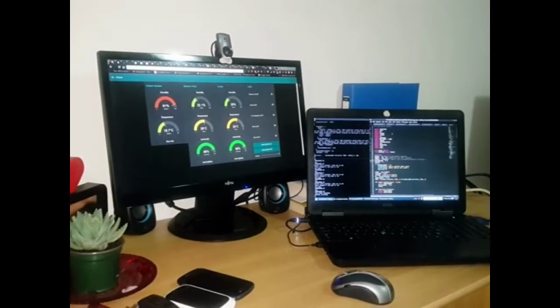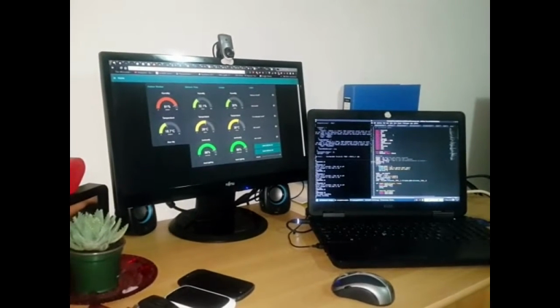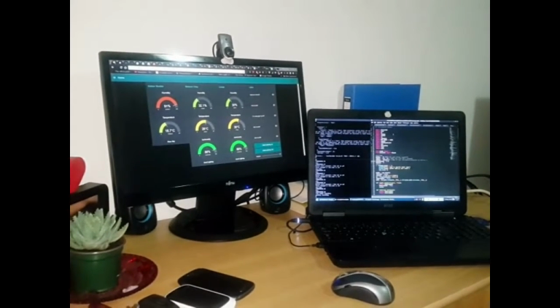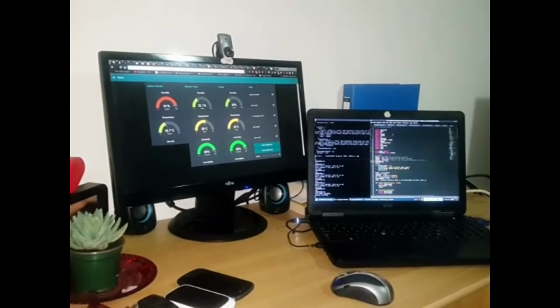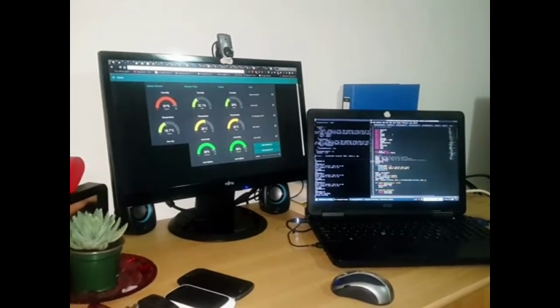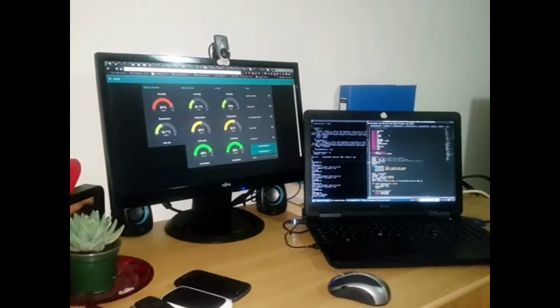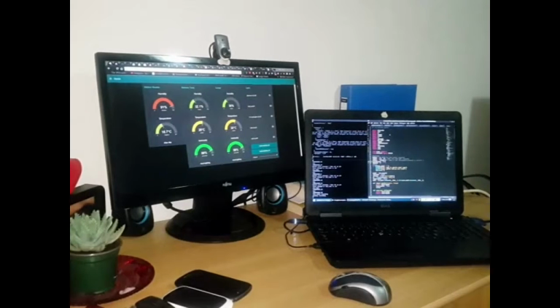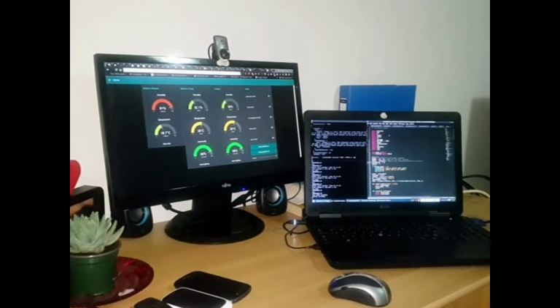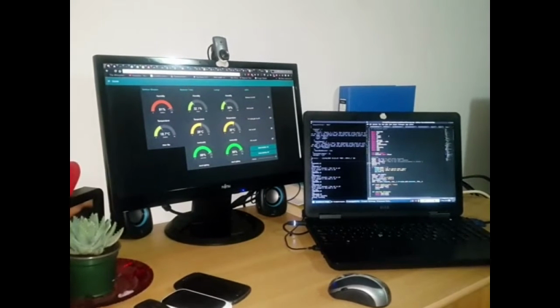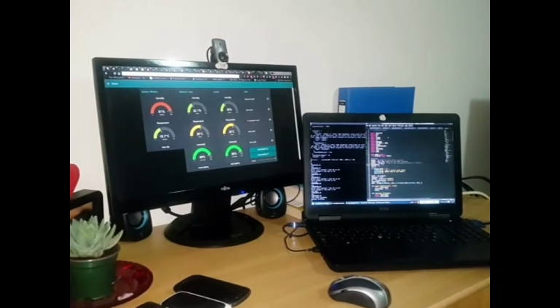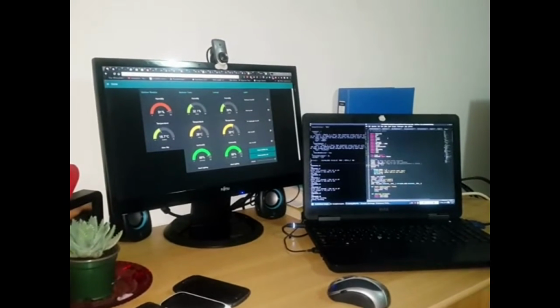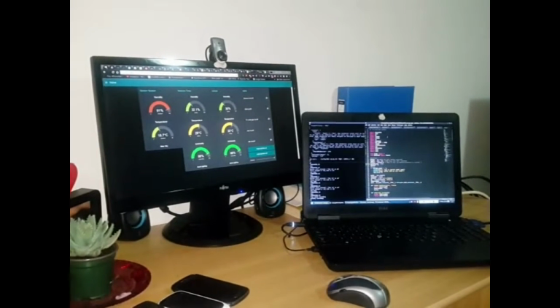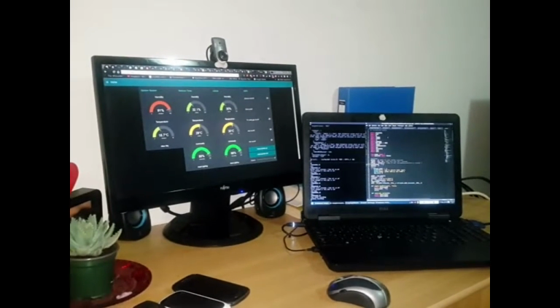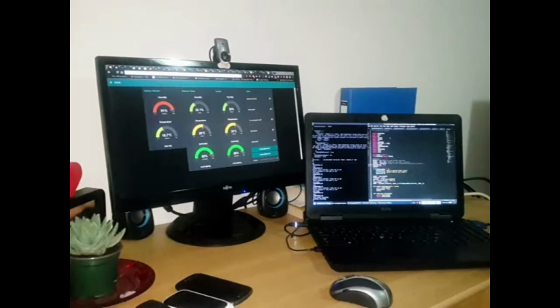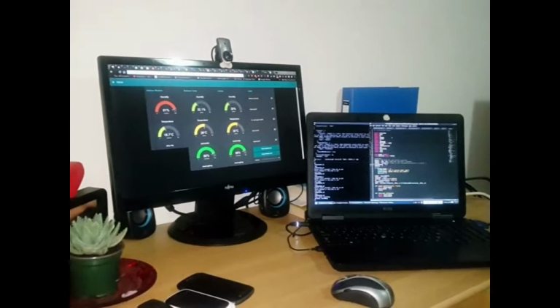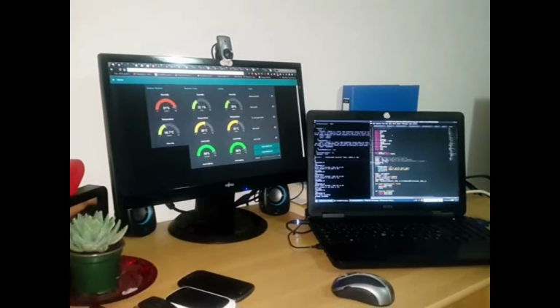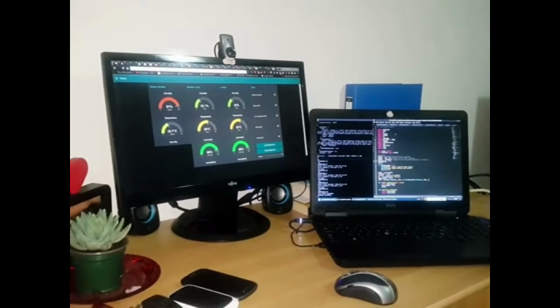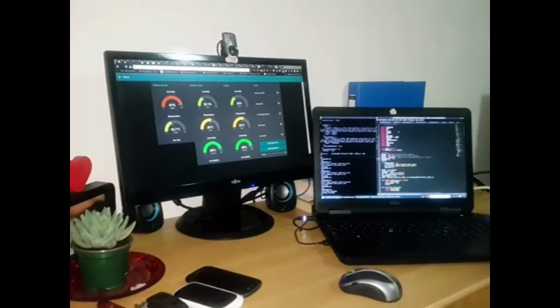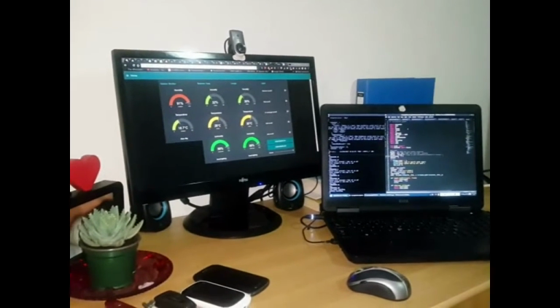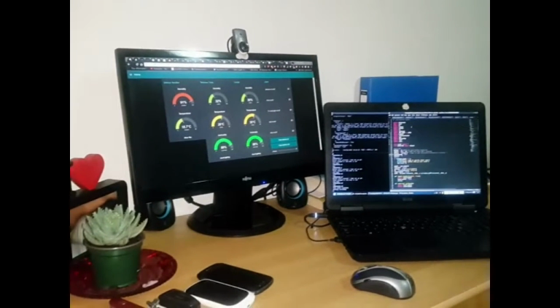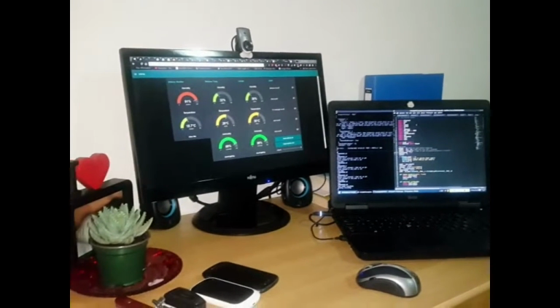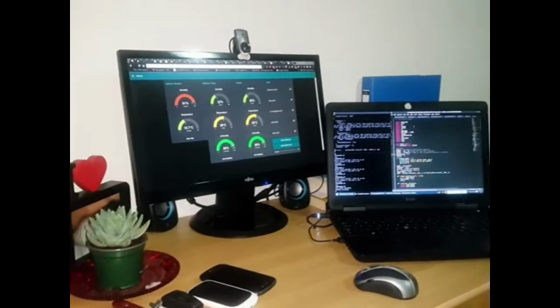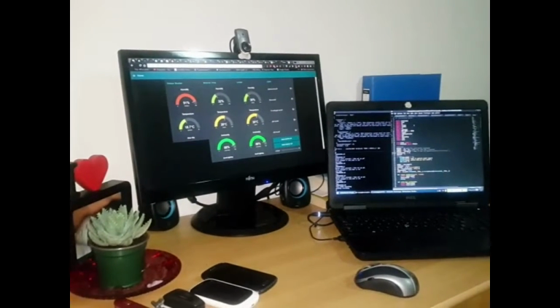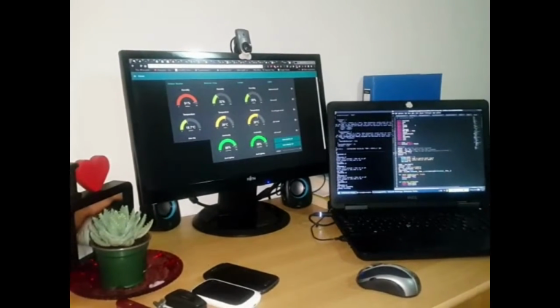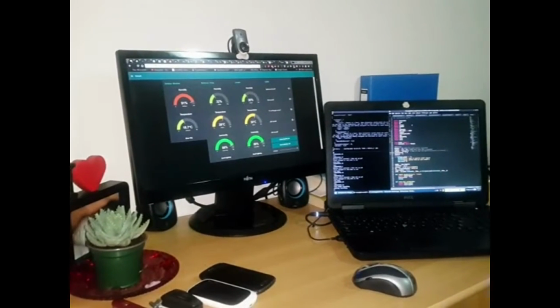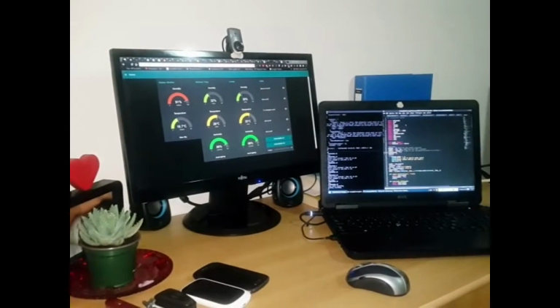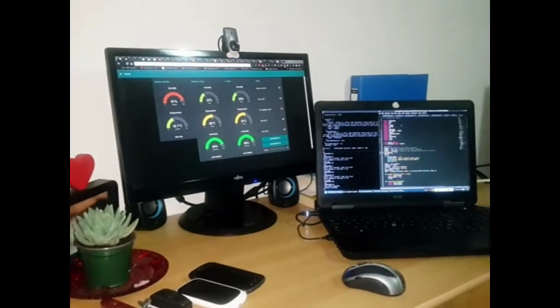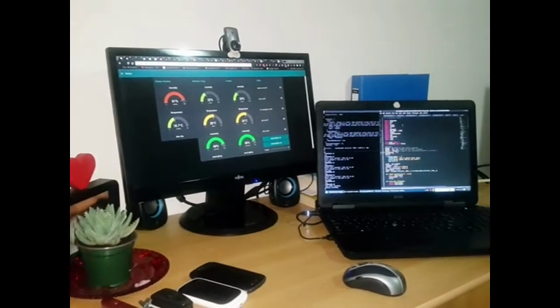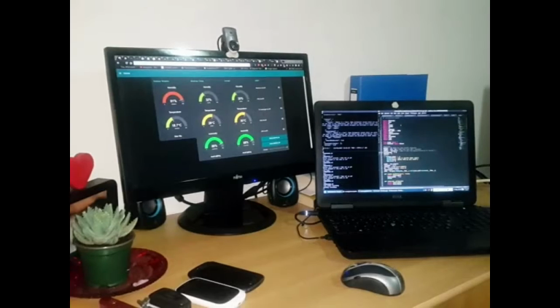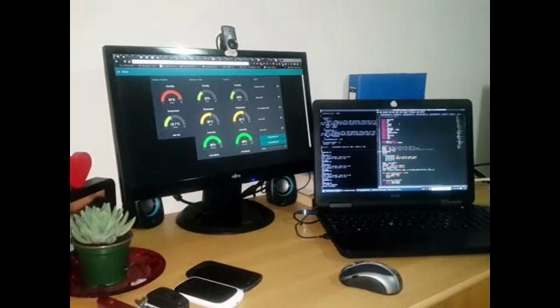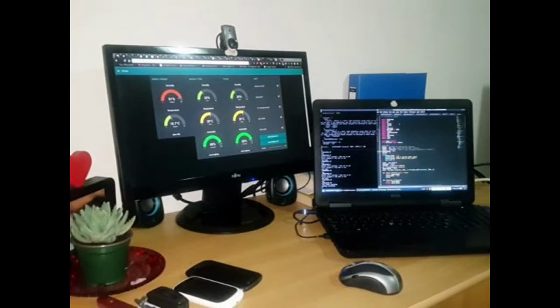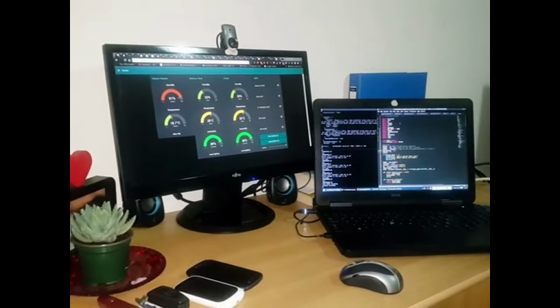More information will be available soon to see how to get started. Happy home automation with Homely, designed and developed by Empego.